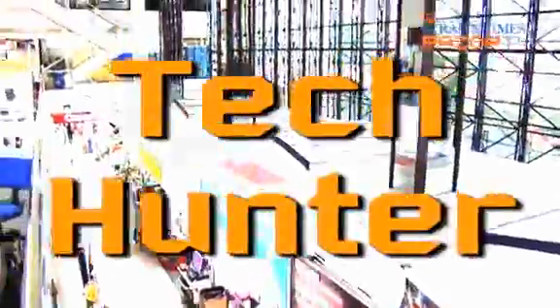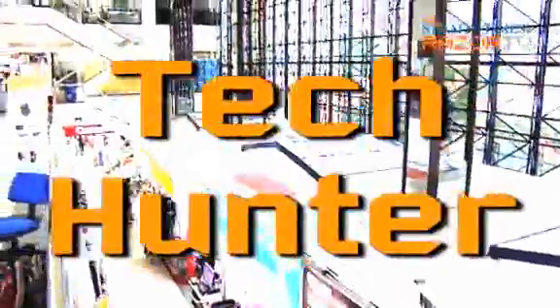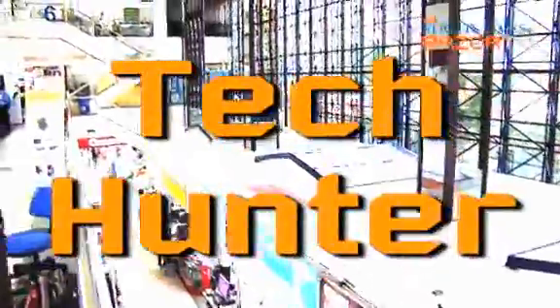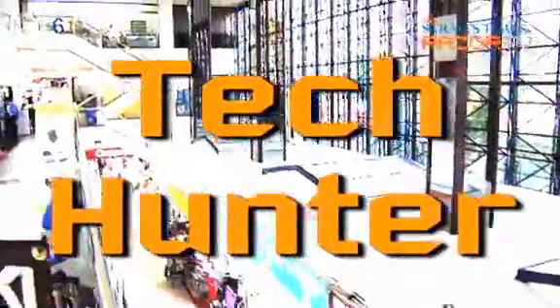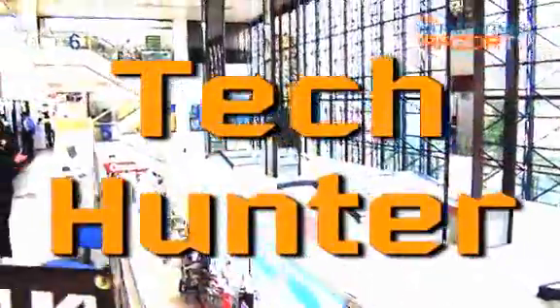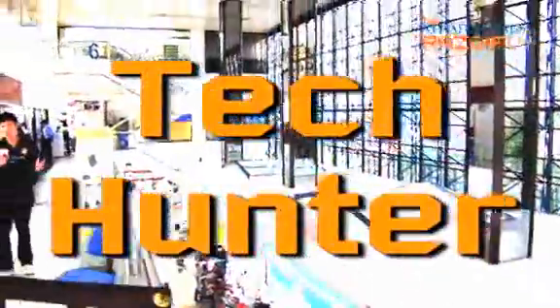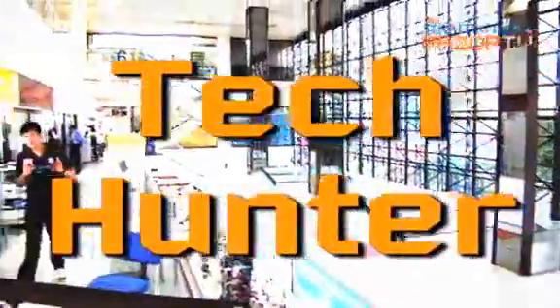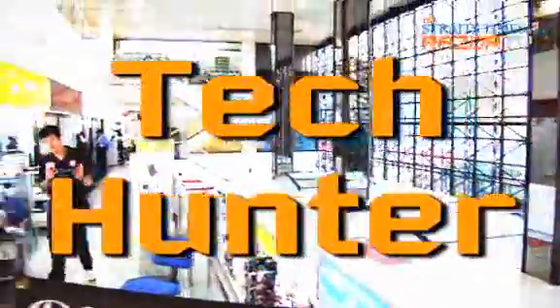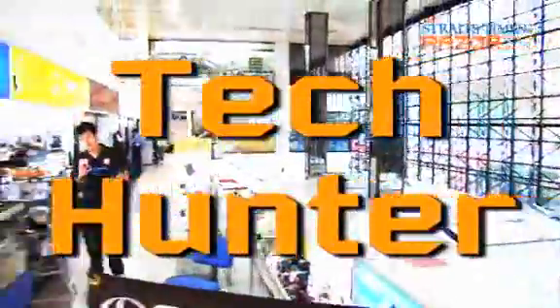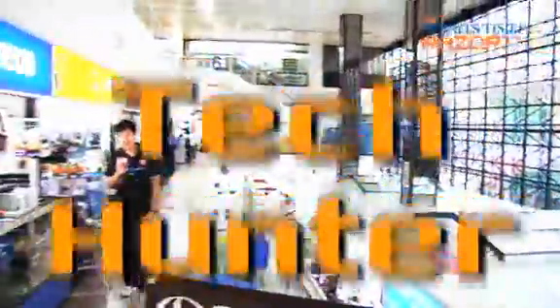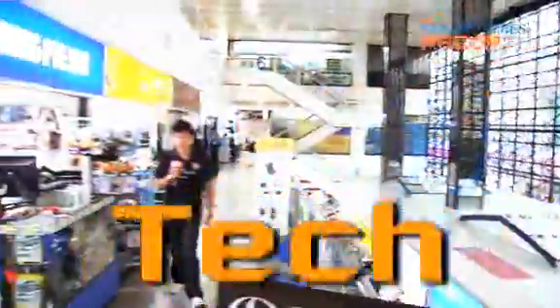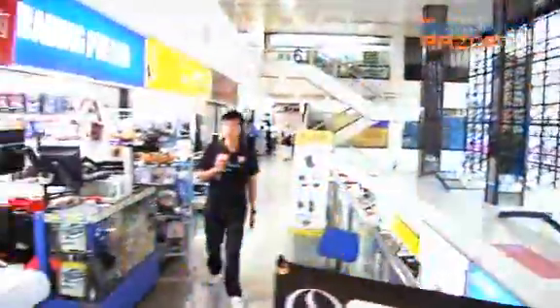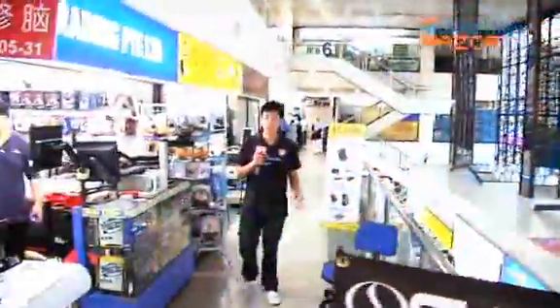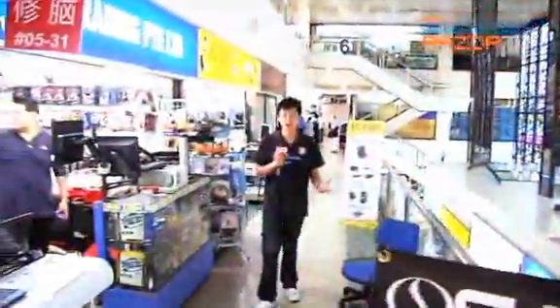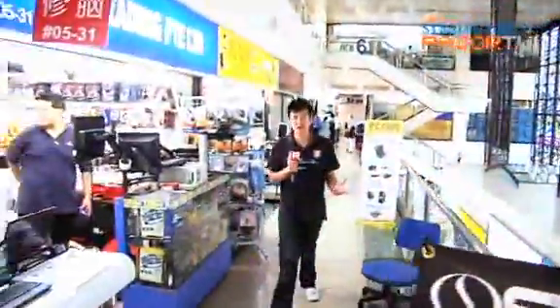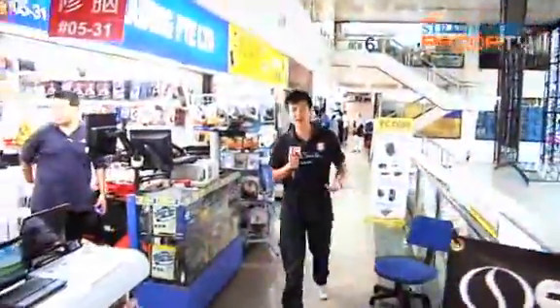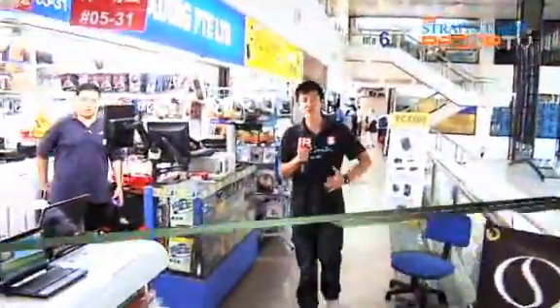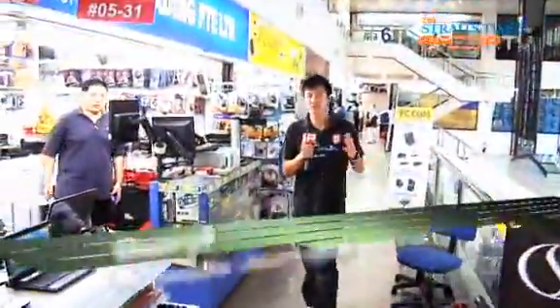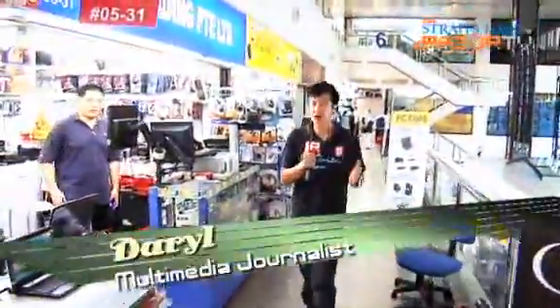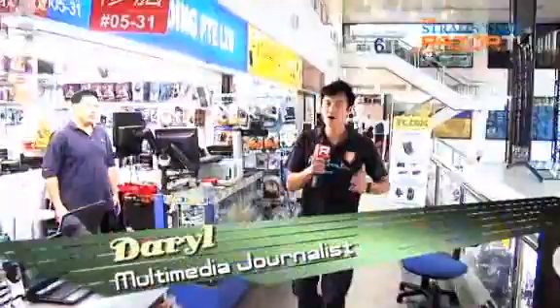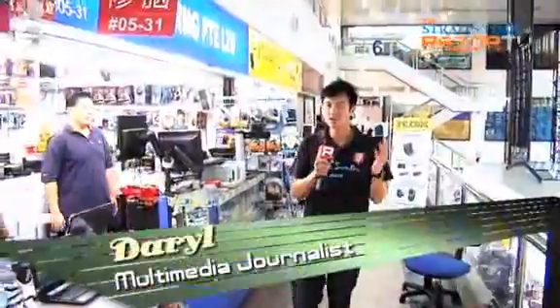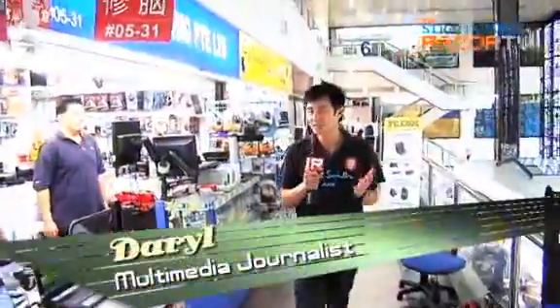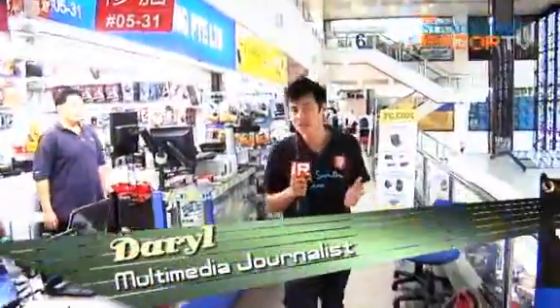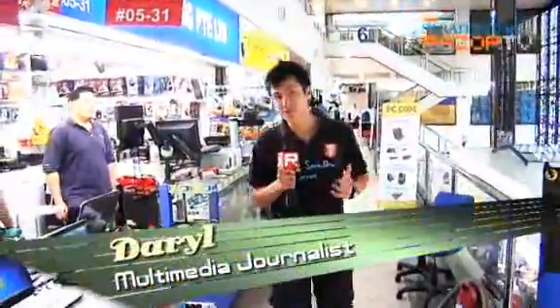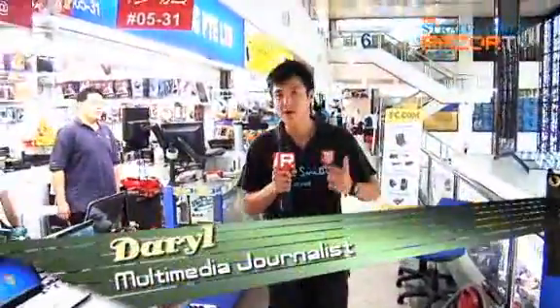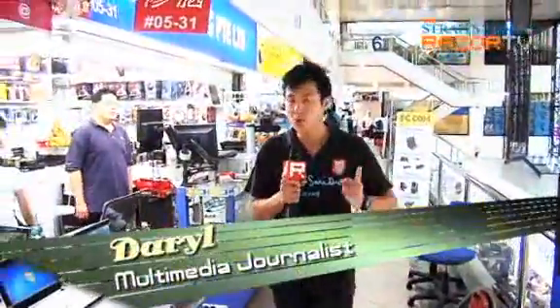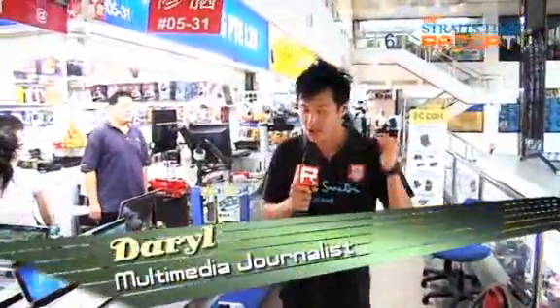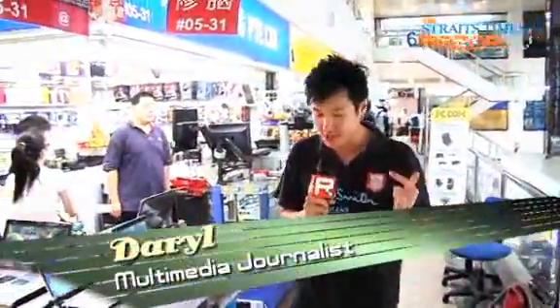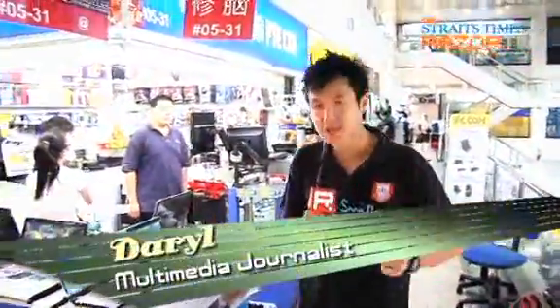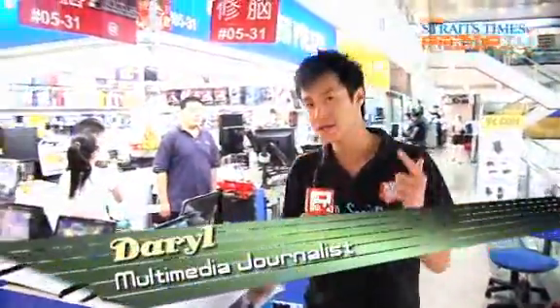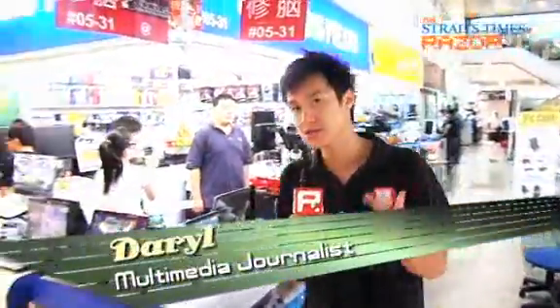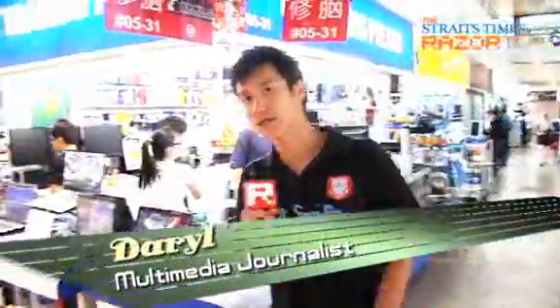Welcome to episode 2 of Tech Hunter. We're back here again and we're going to scour all 6 levels to find out what's hottest this week.